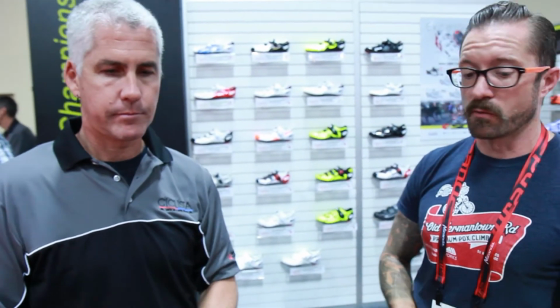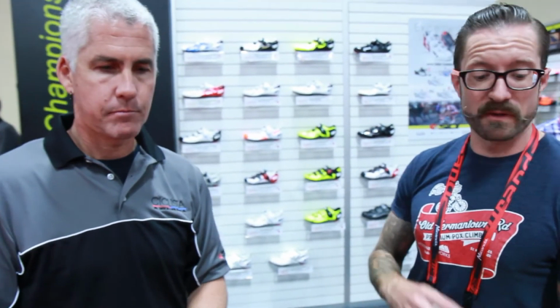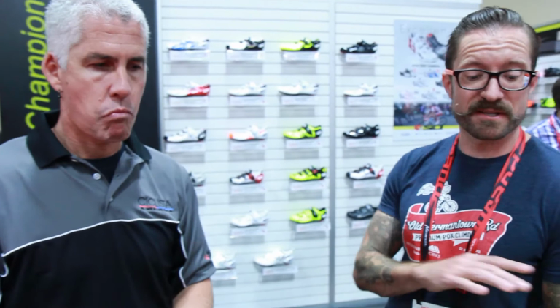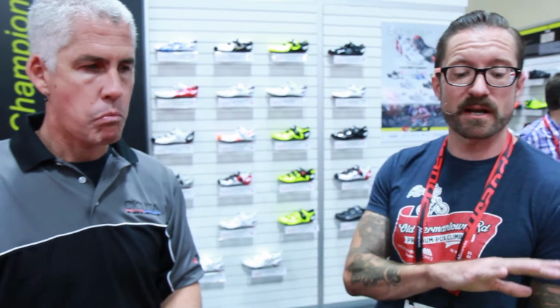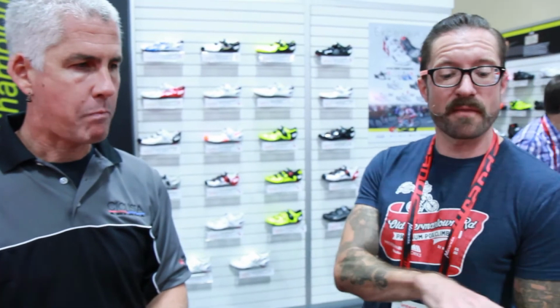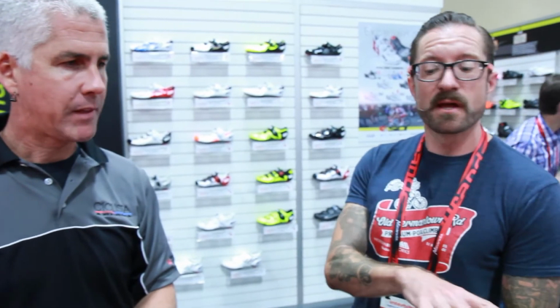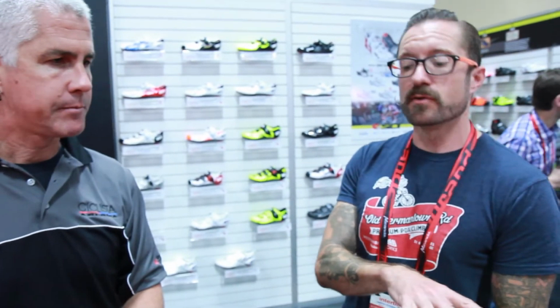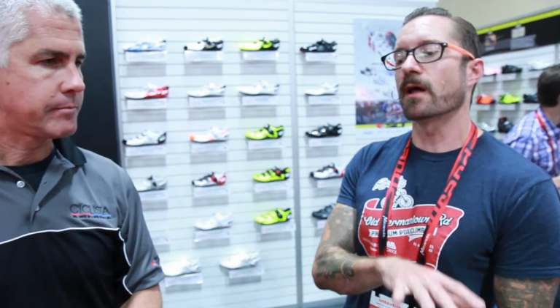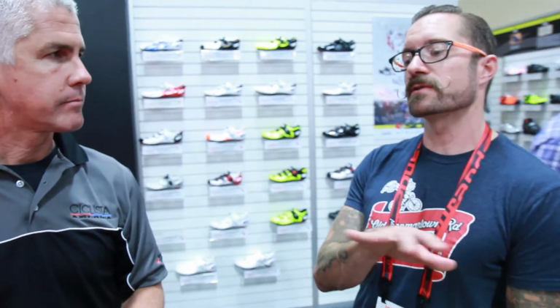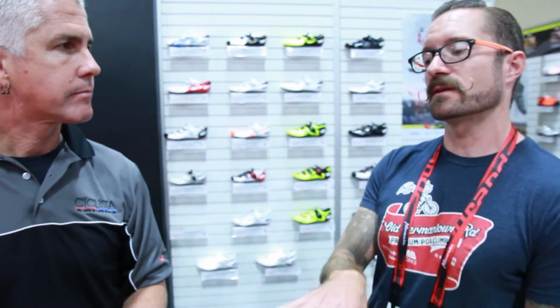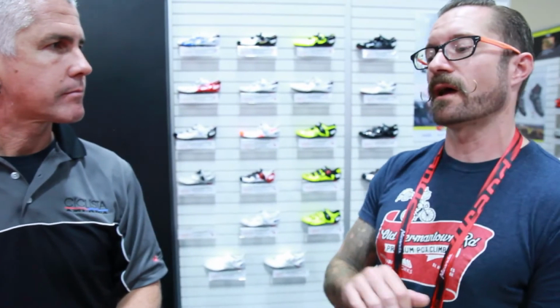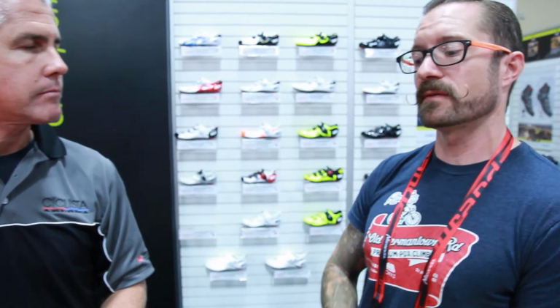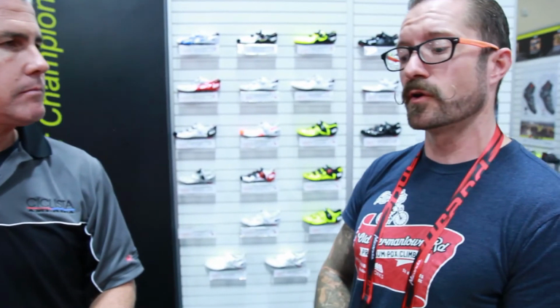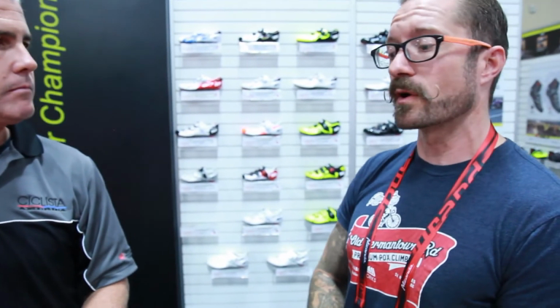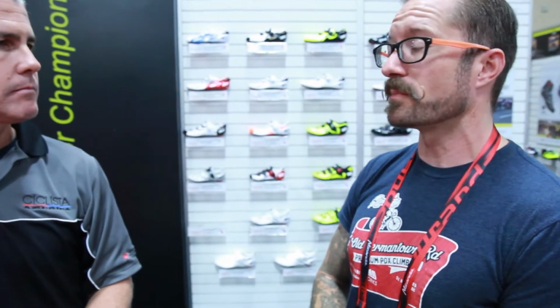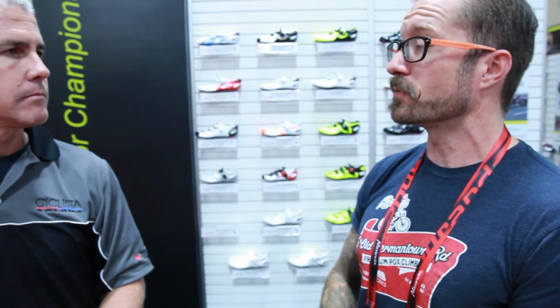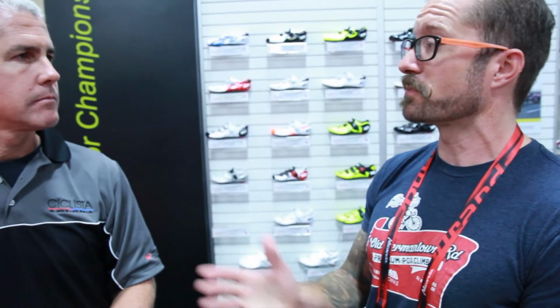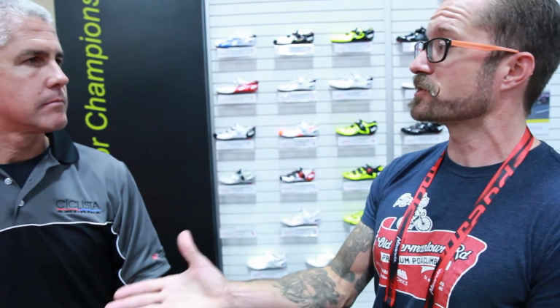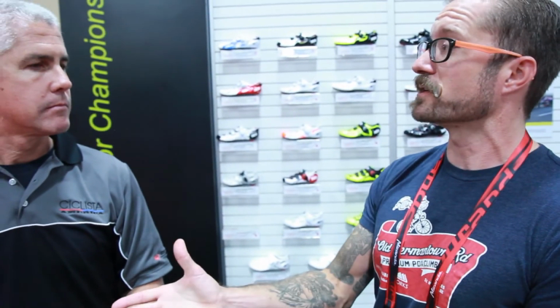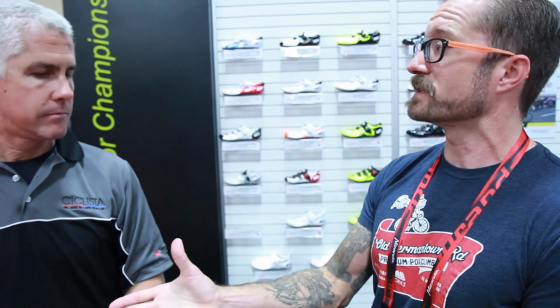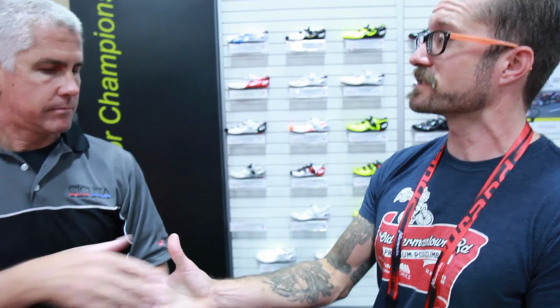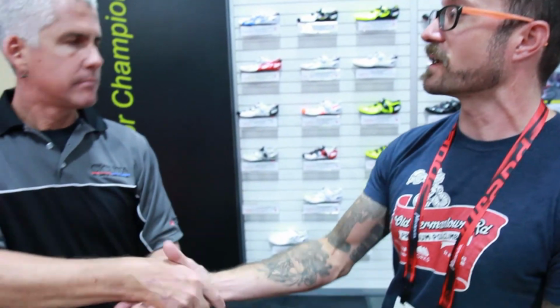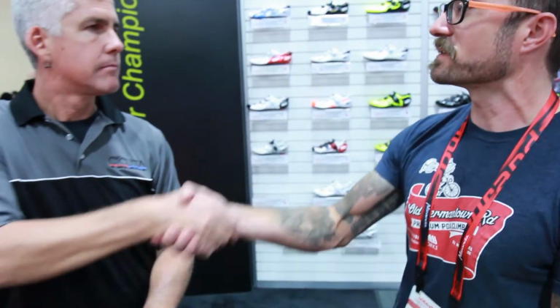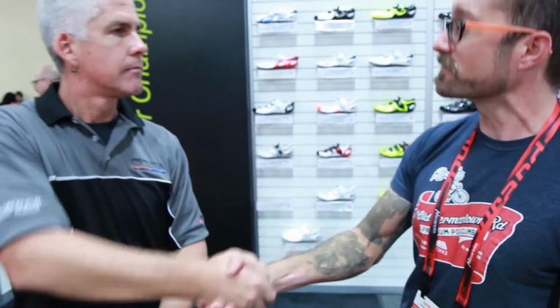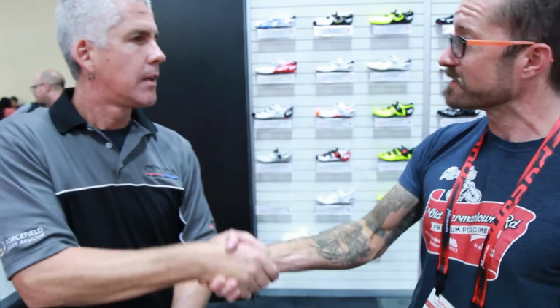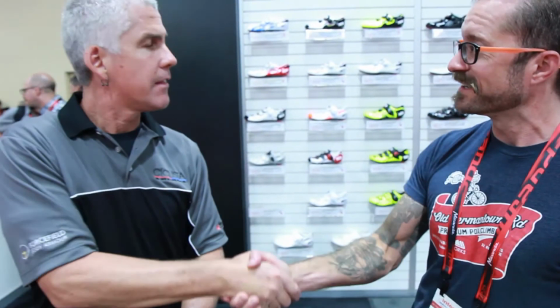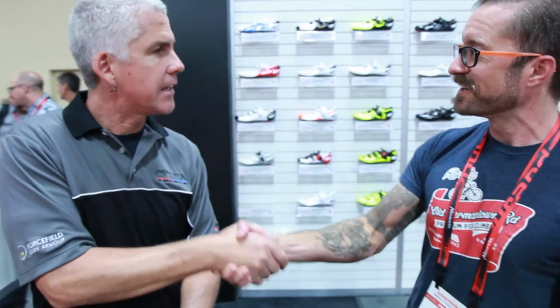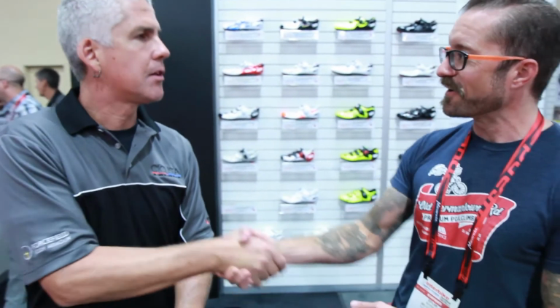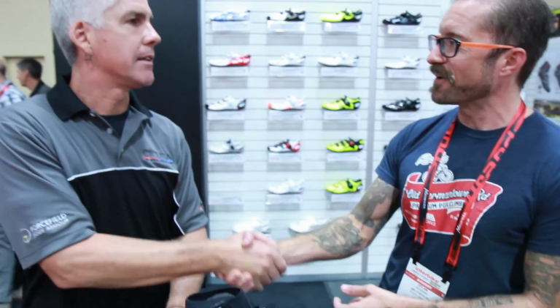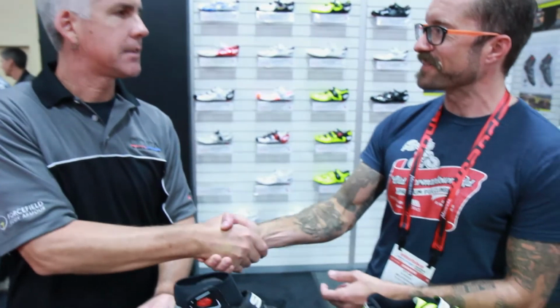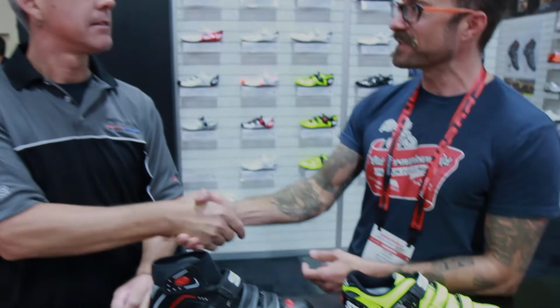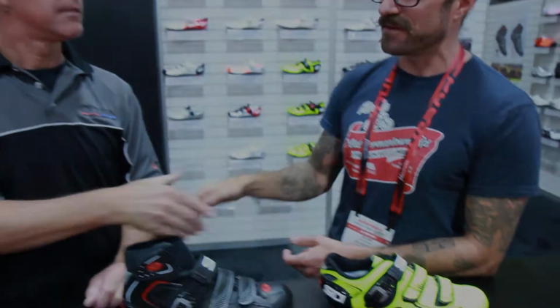We're really excited about the new colors and the new winter boot. We appreciate you taking some time to talk to us. Thank you so much. Thanks a lot.